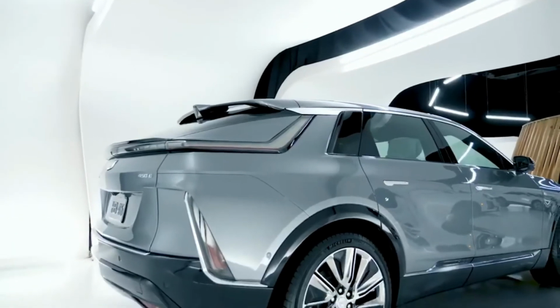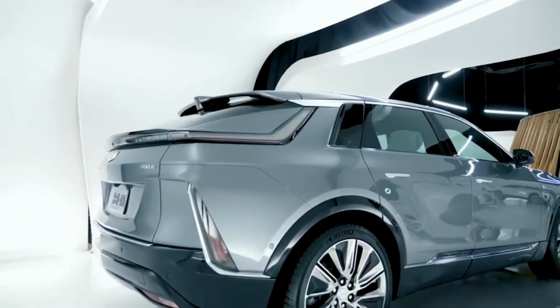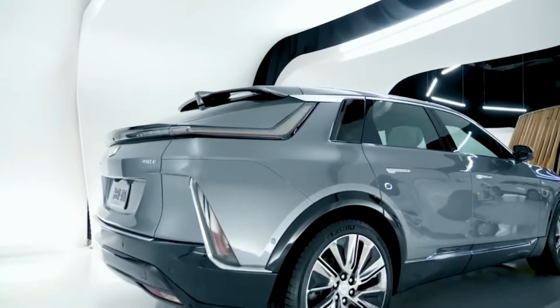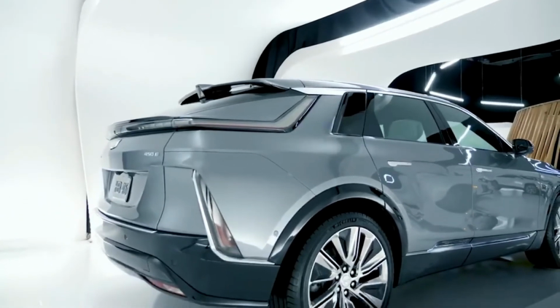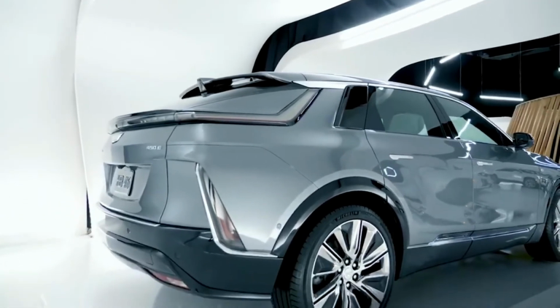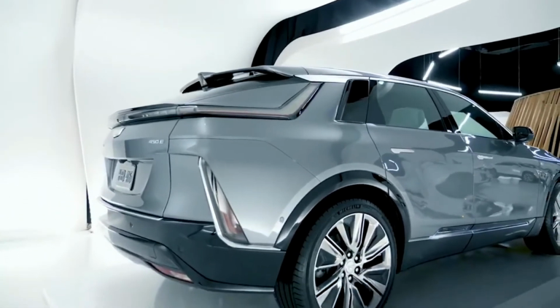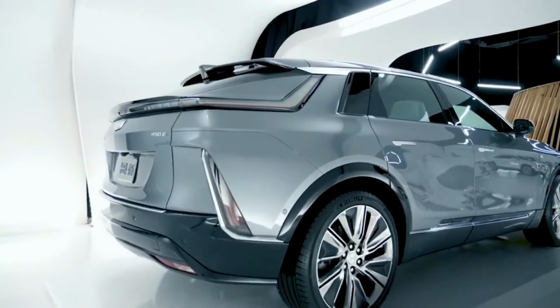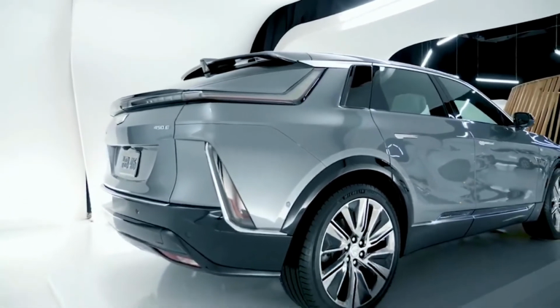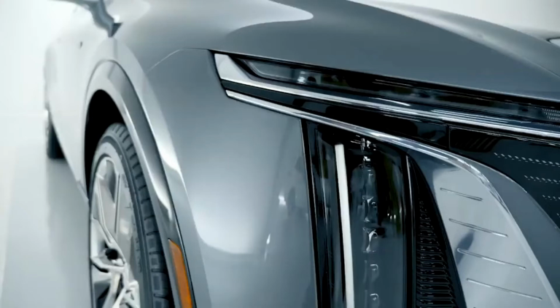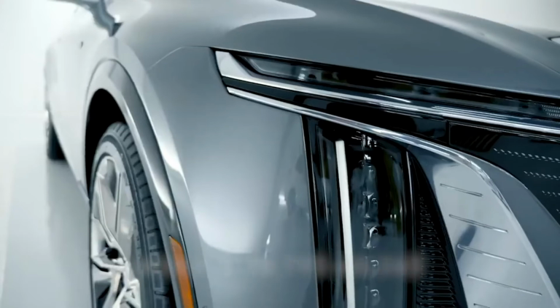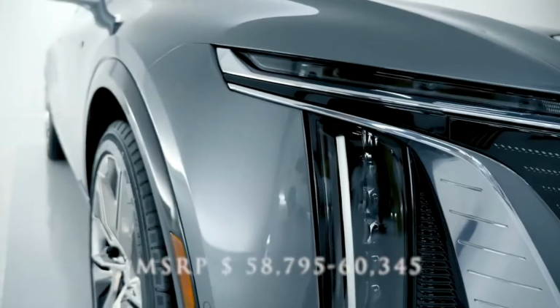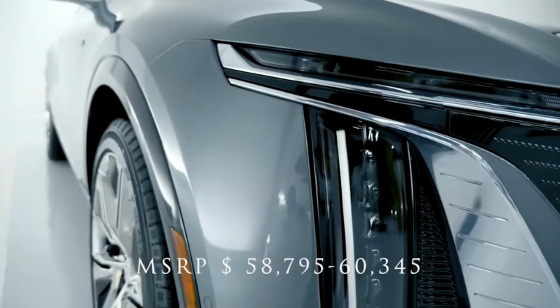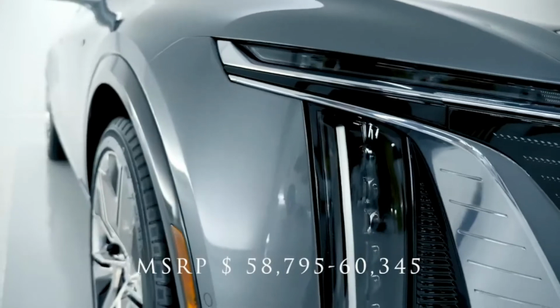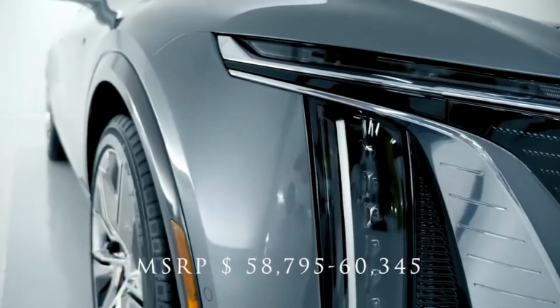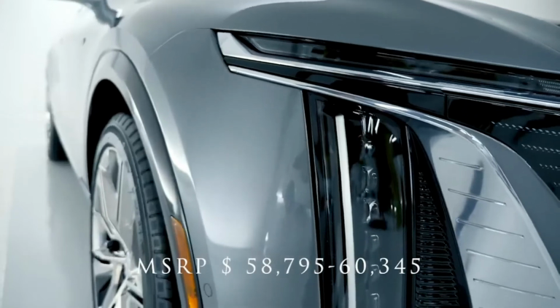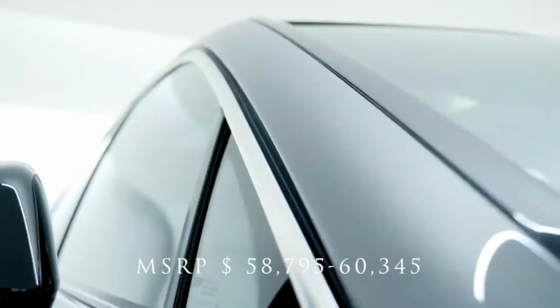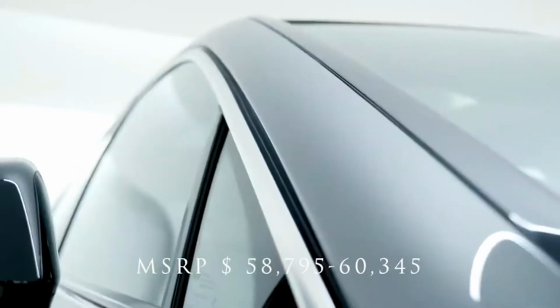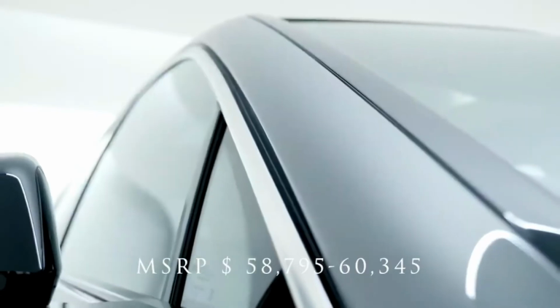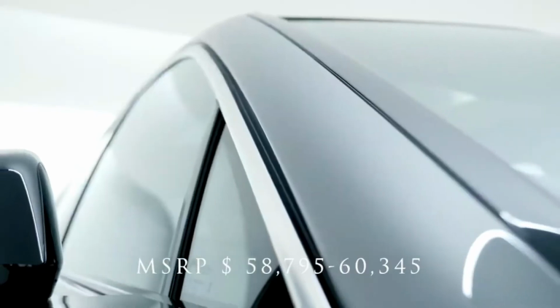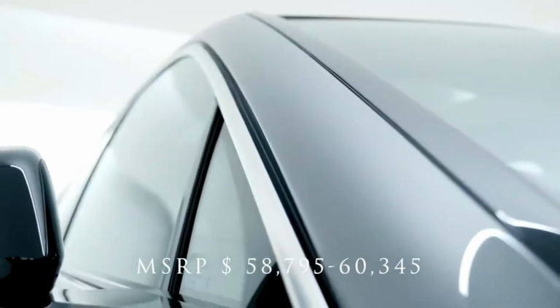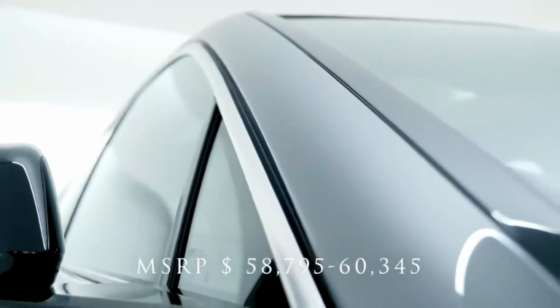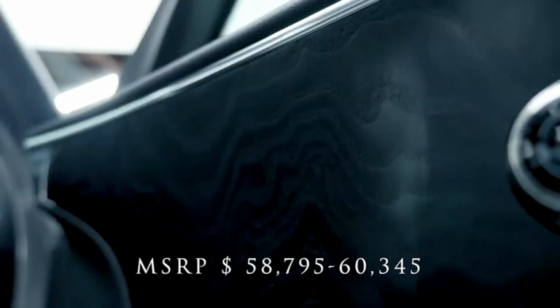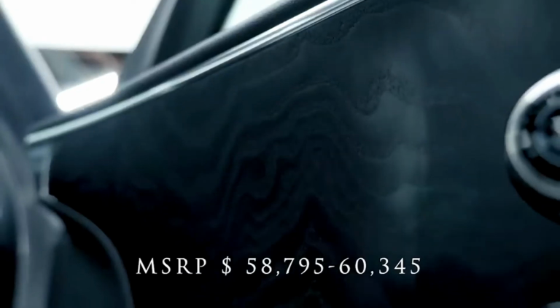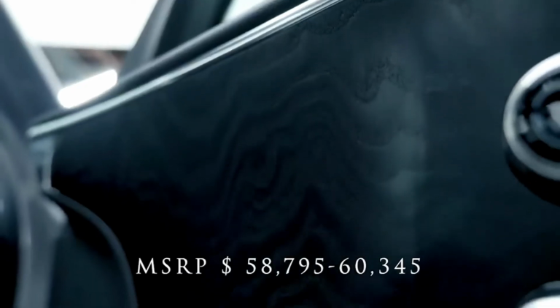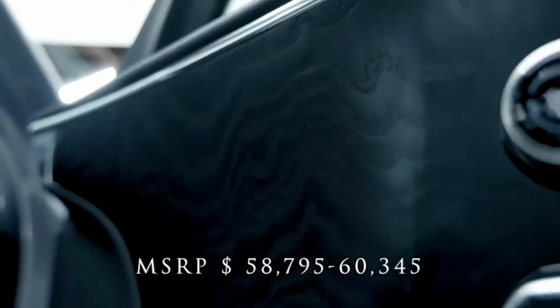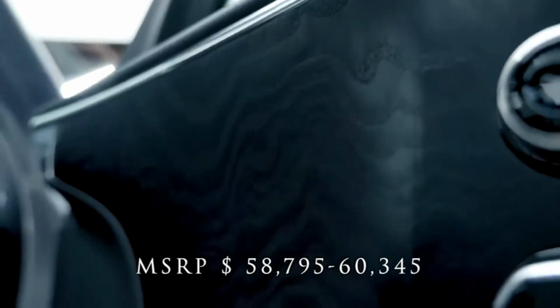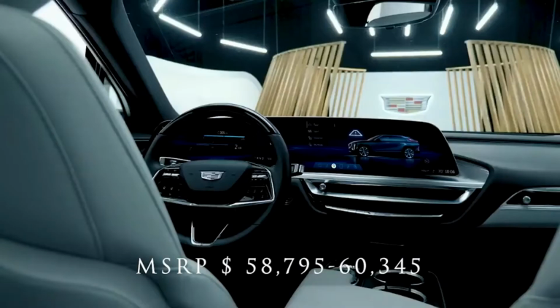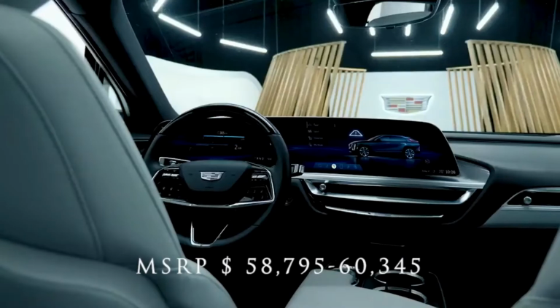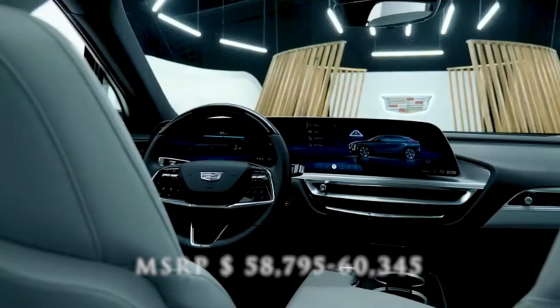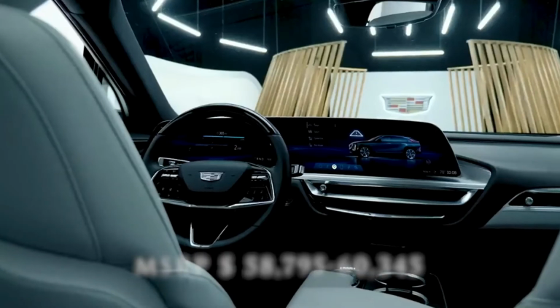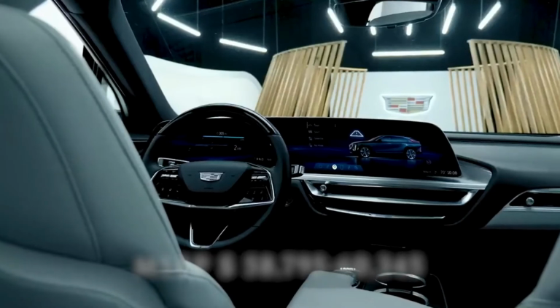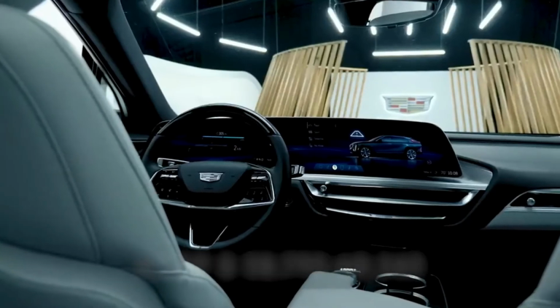The starting price of the 2023 Cadillac Lyriq is around $58,795 as per our estimation.